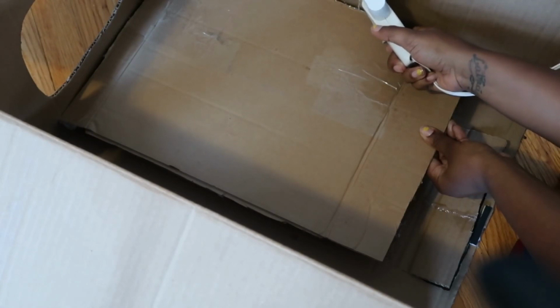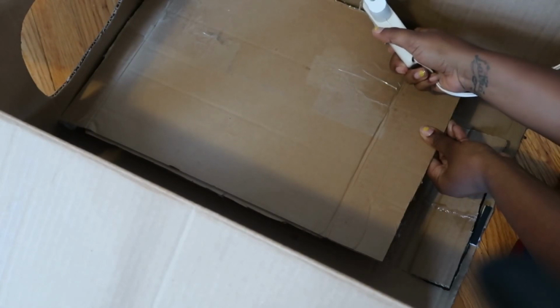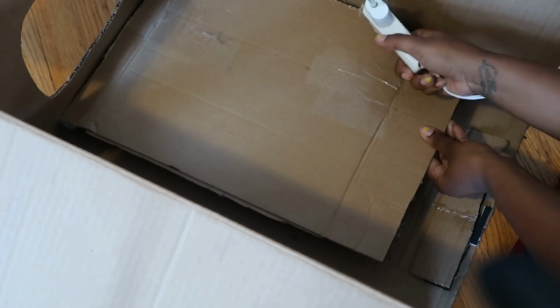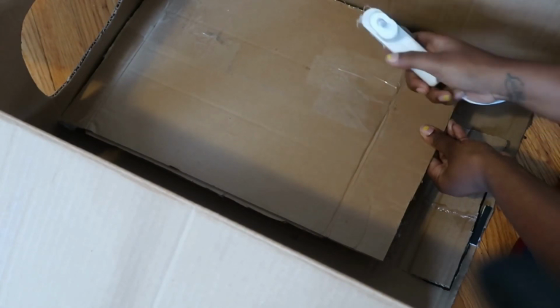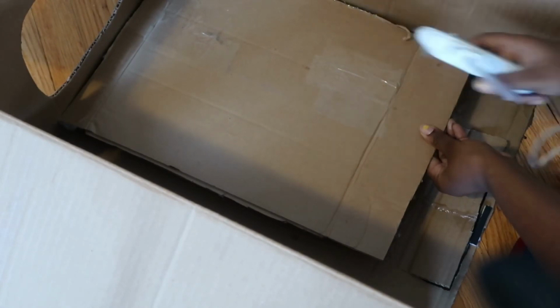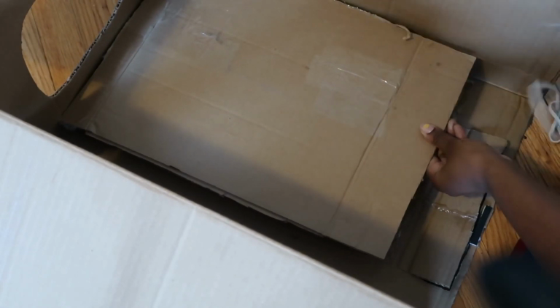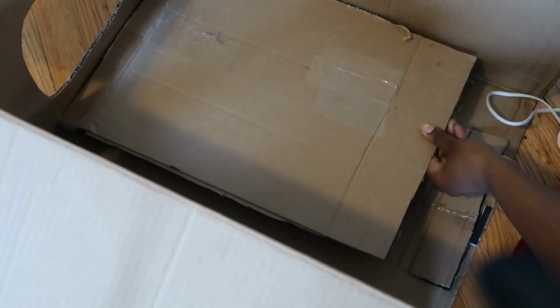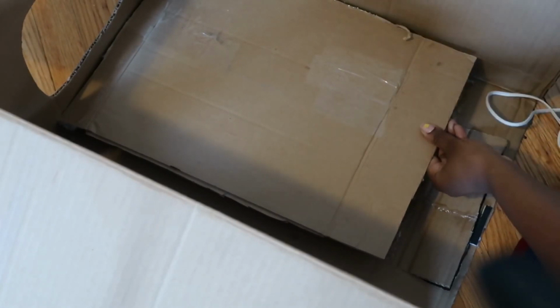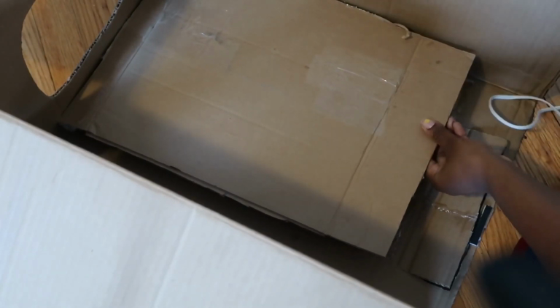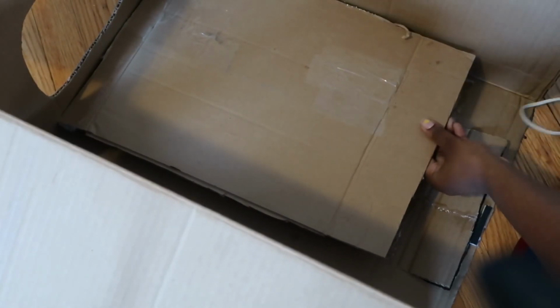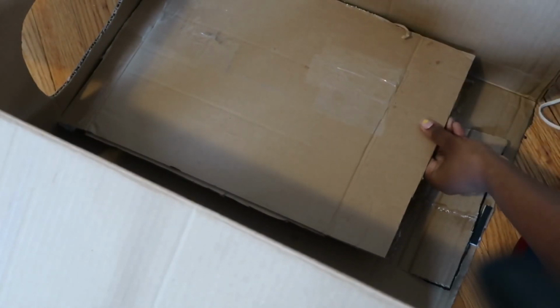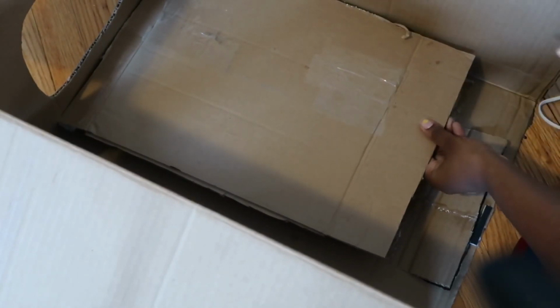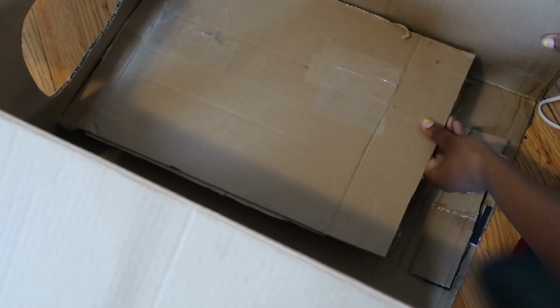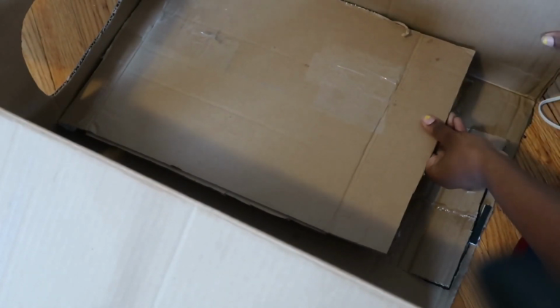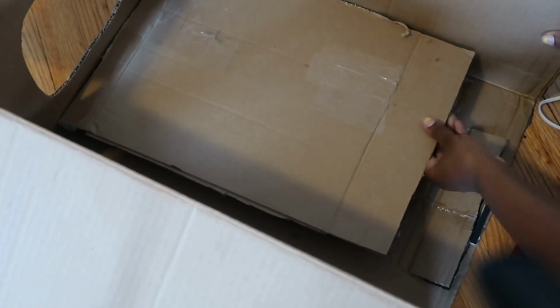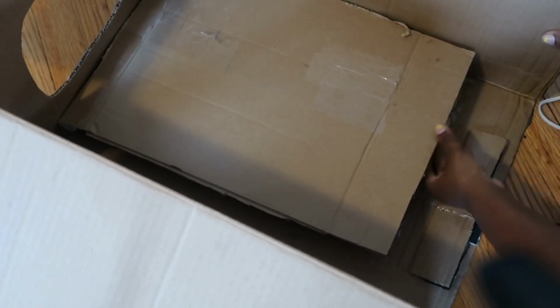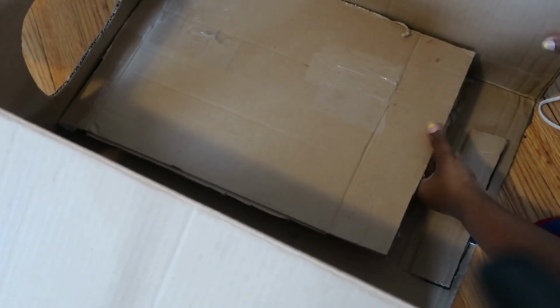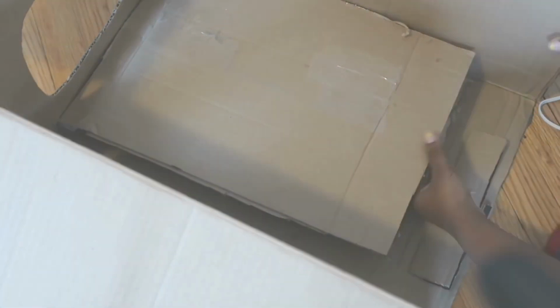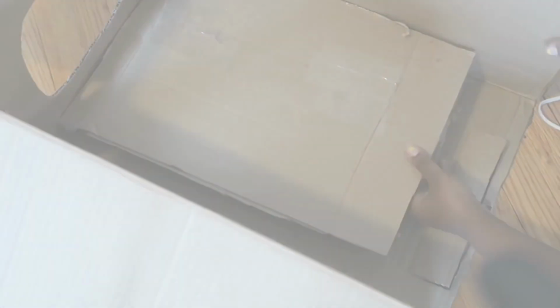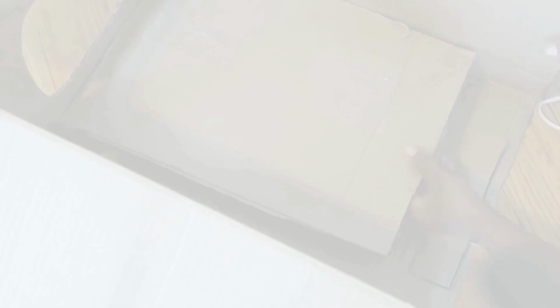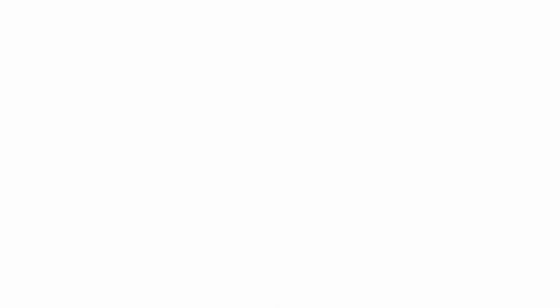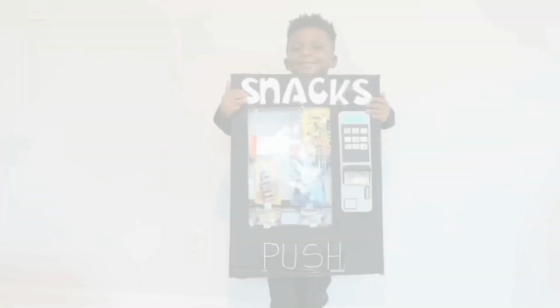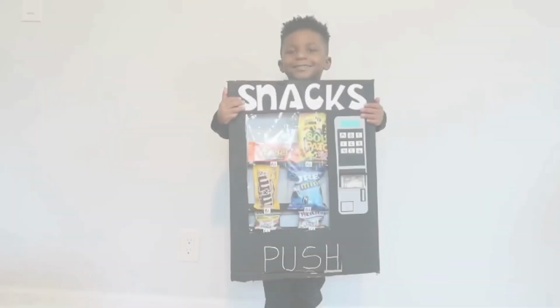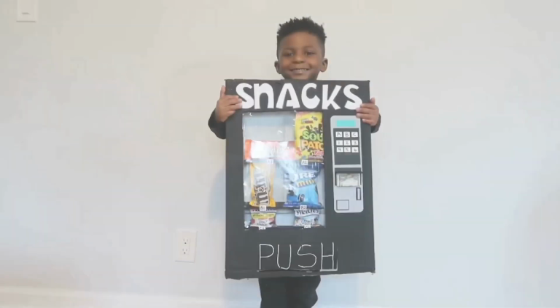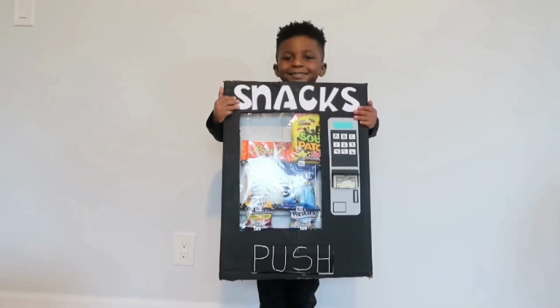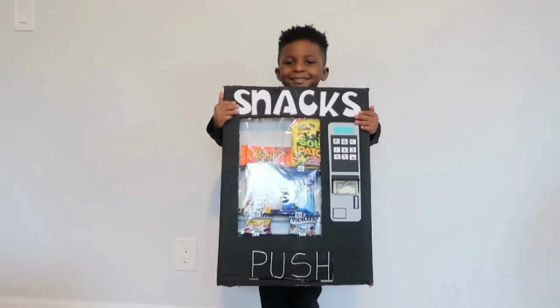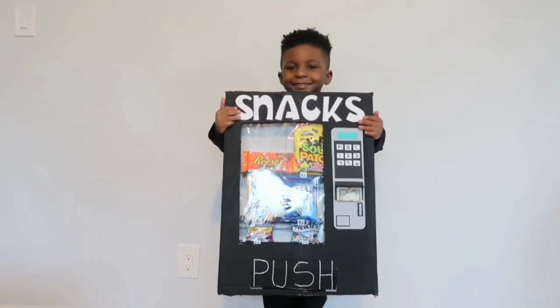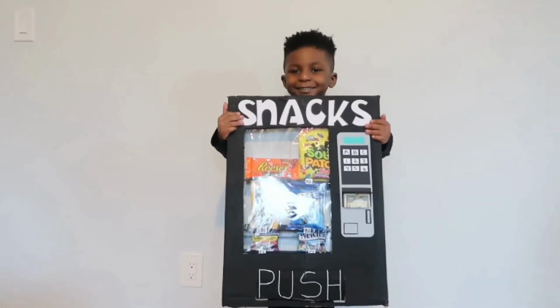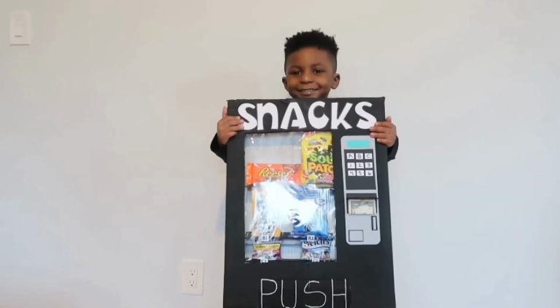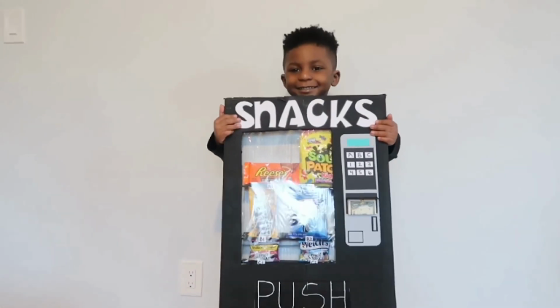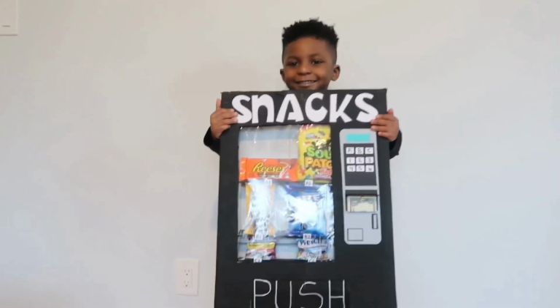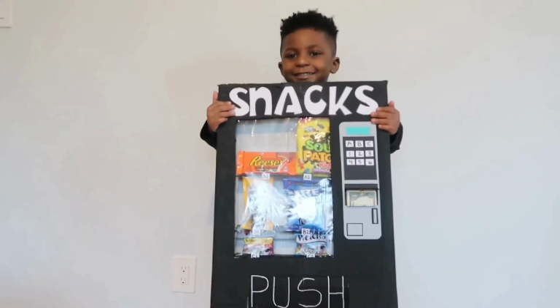If you want to see more pictures, make sure you check out my Instagram at XOXO My Smile so you can see everything there.